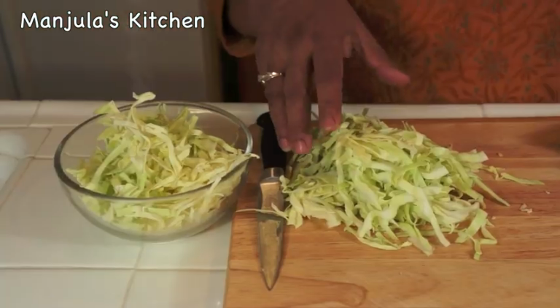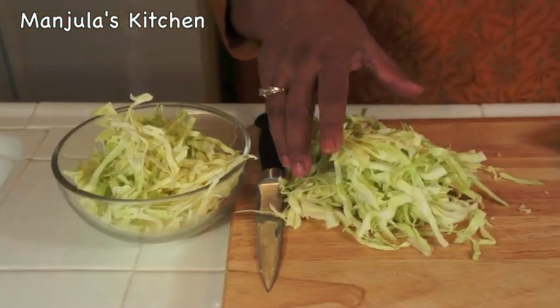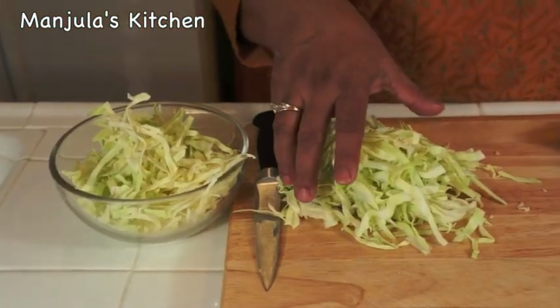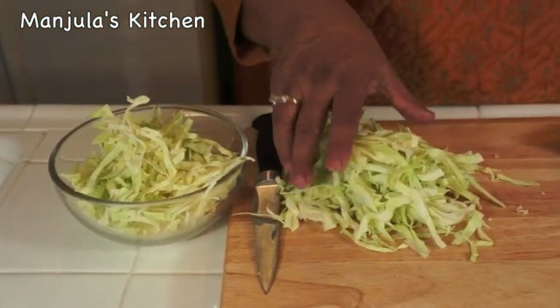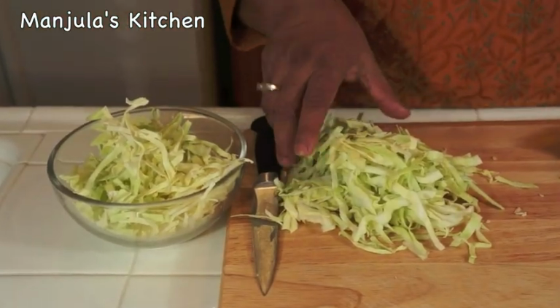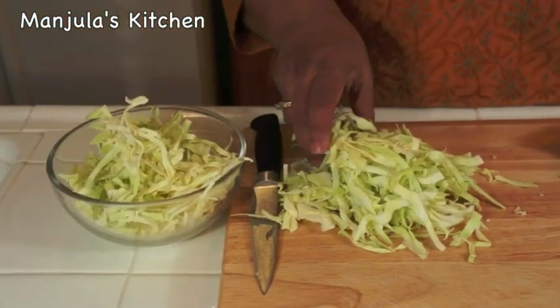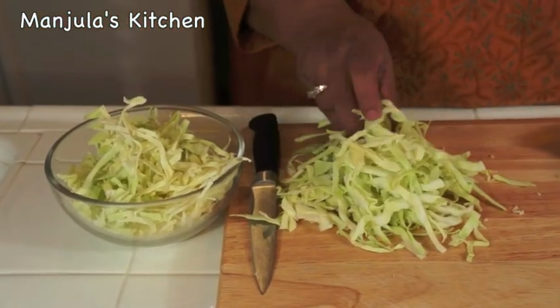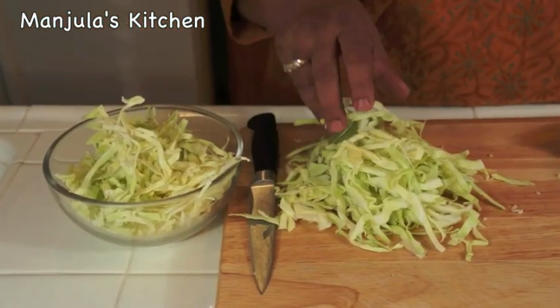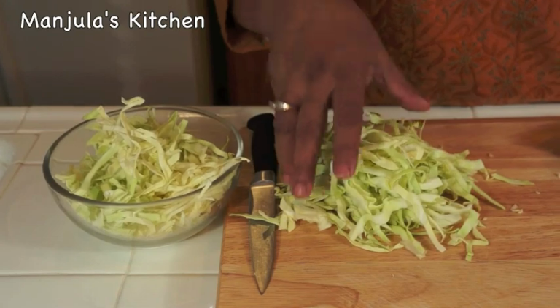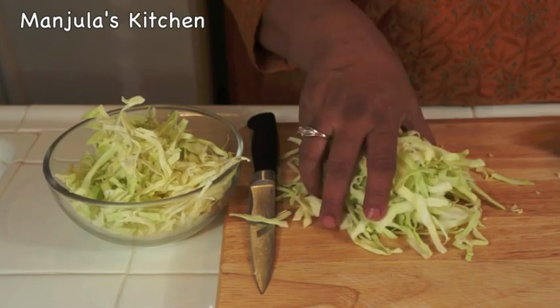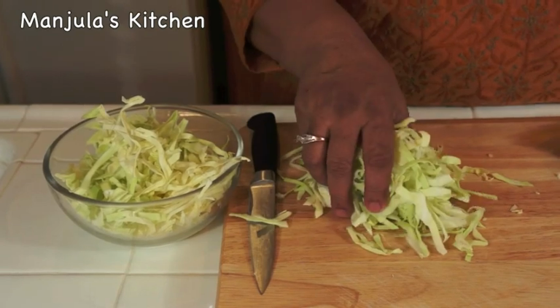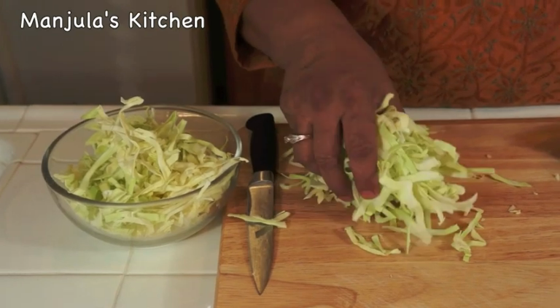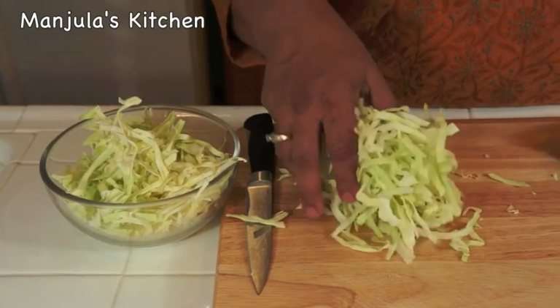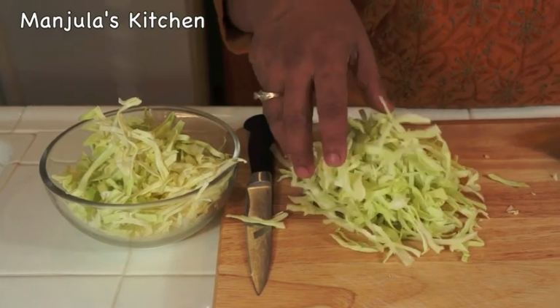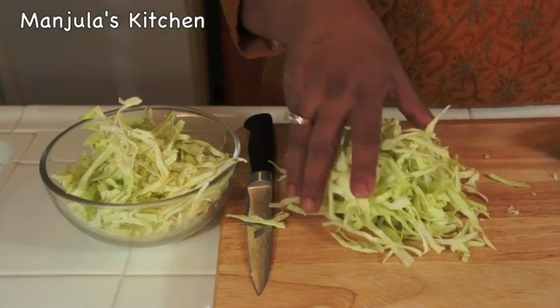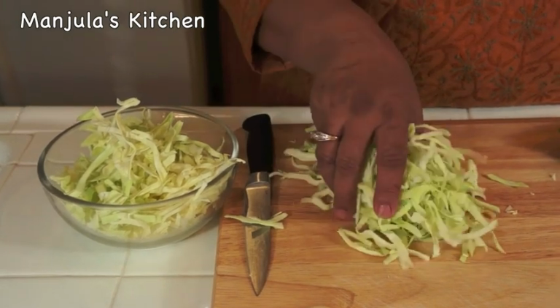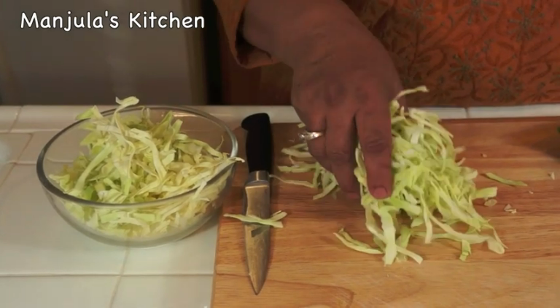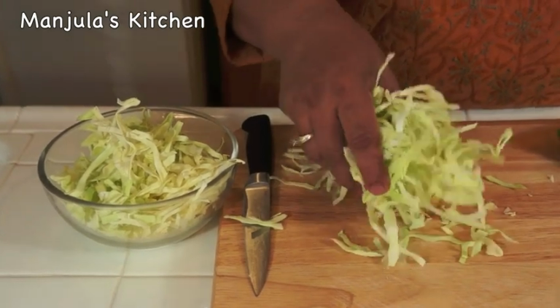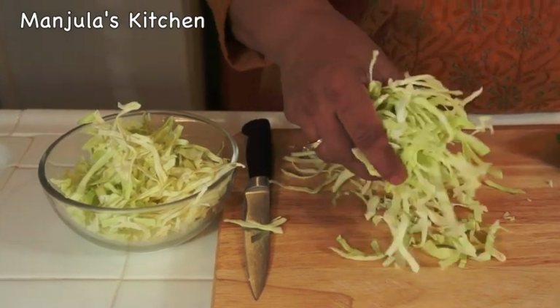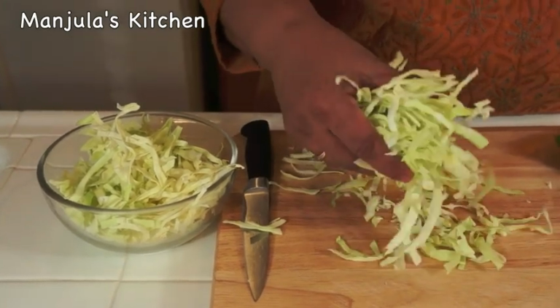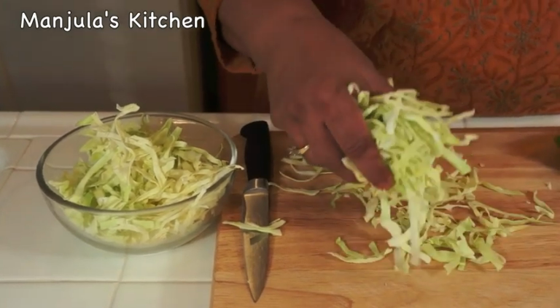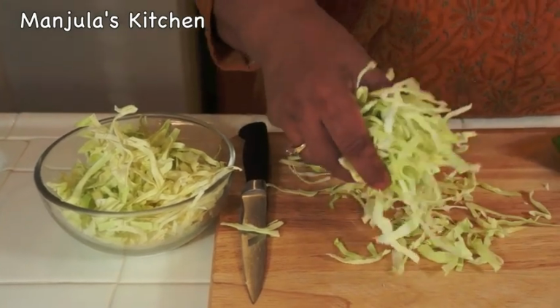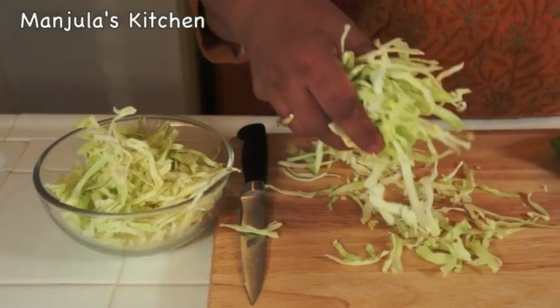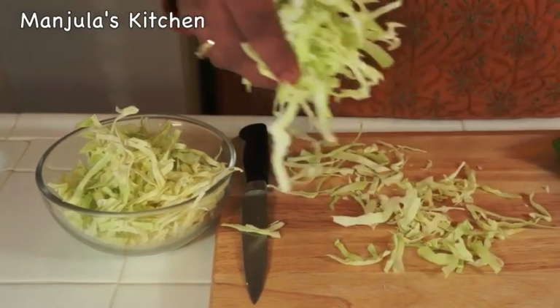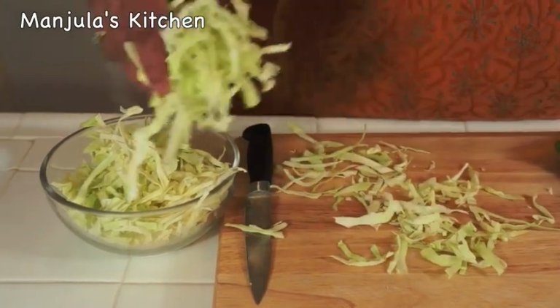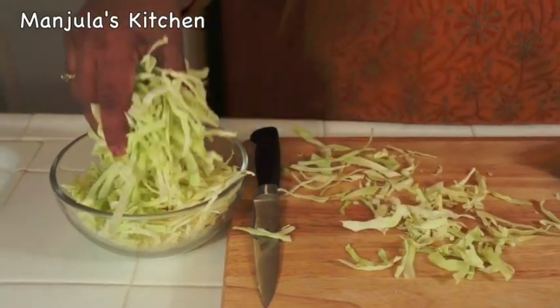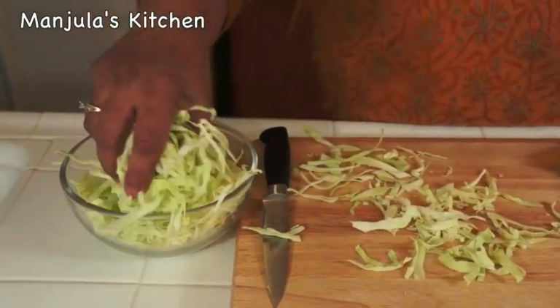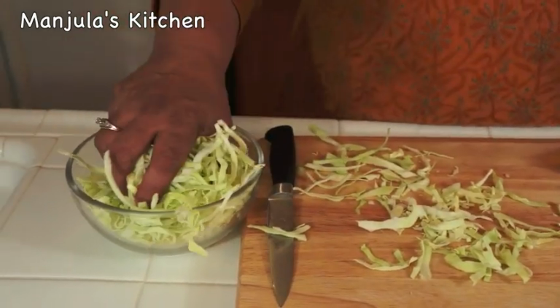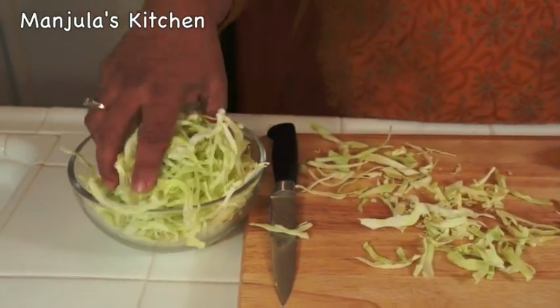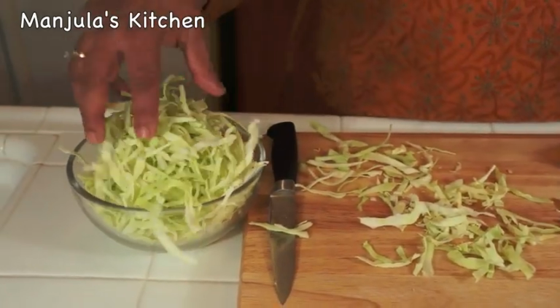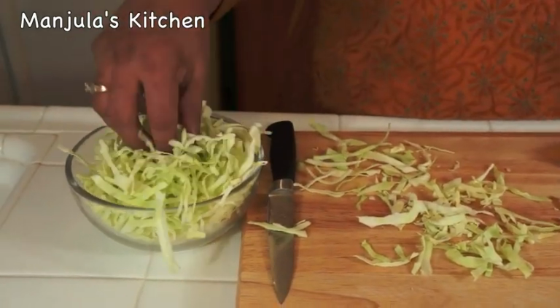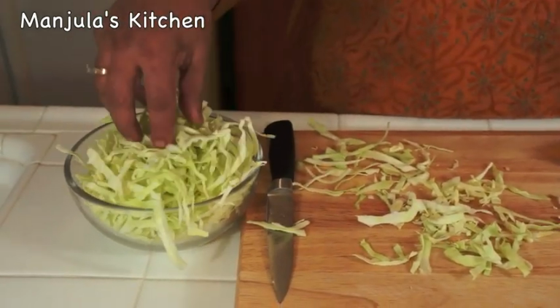I have sliced the cabbage and it's looking good — it's about 2 cups.